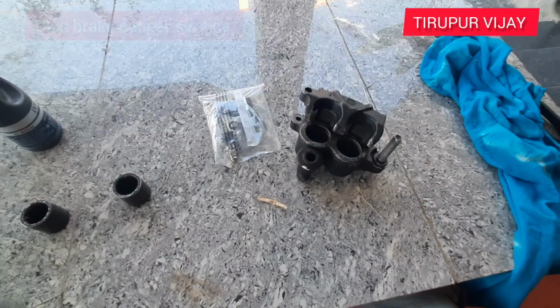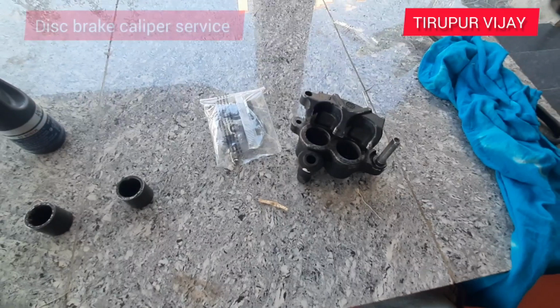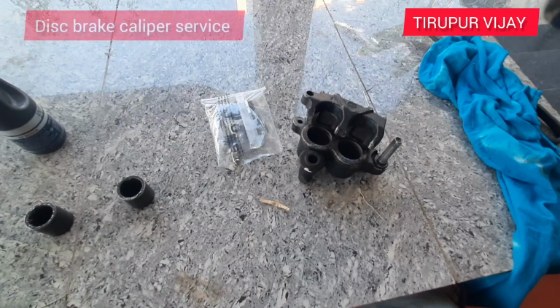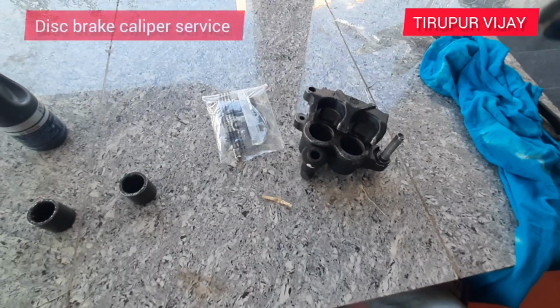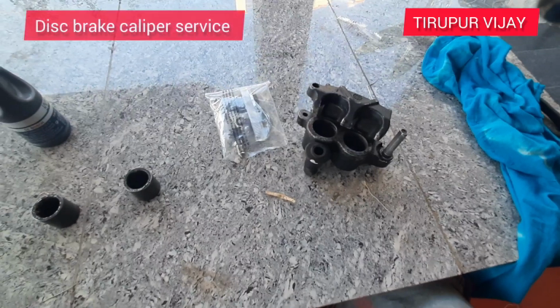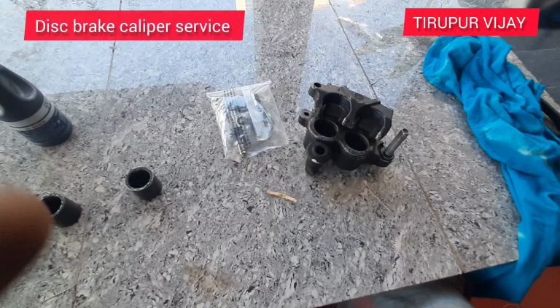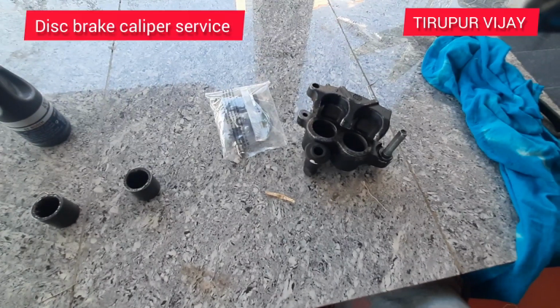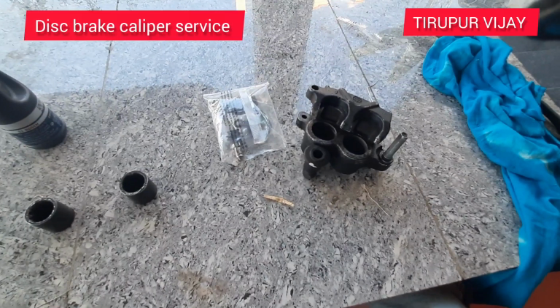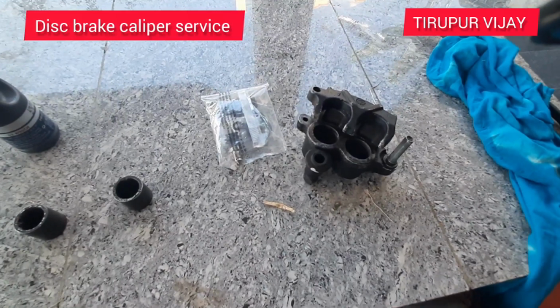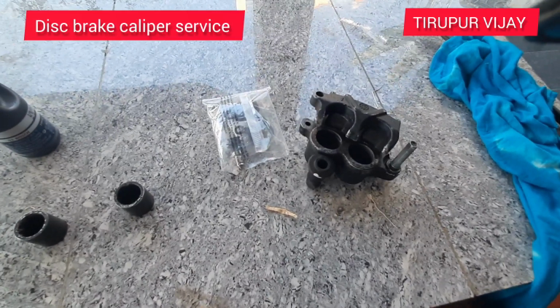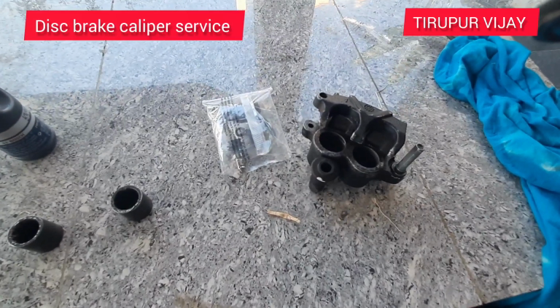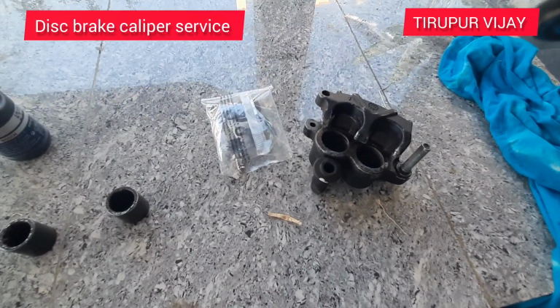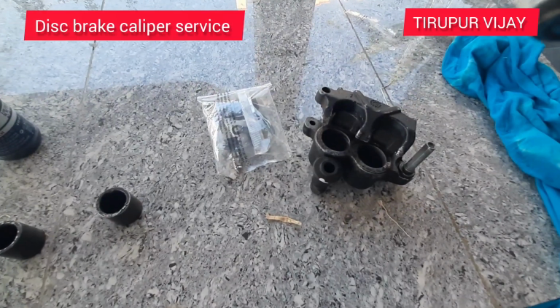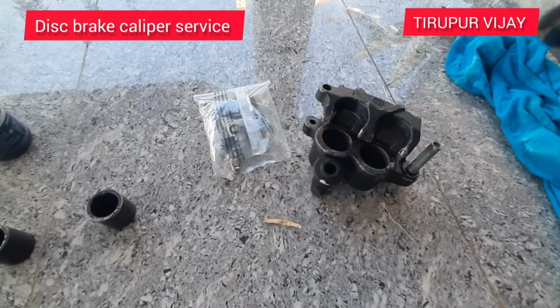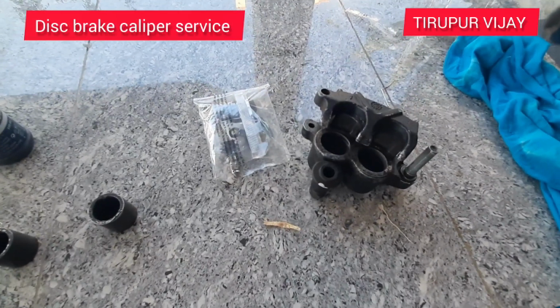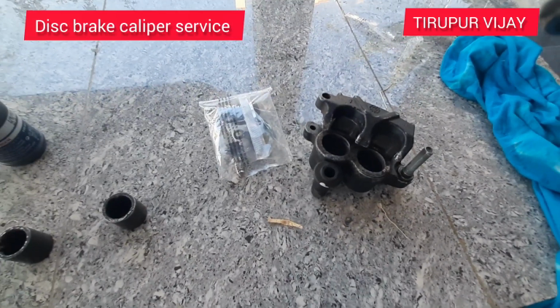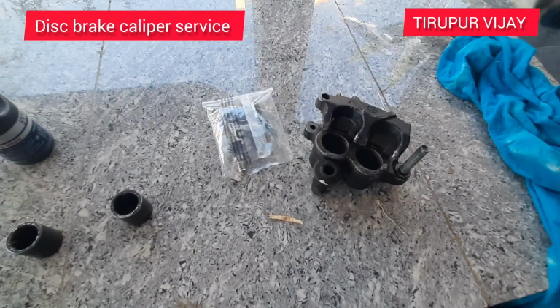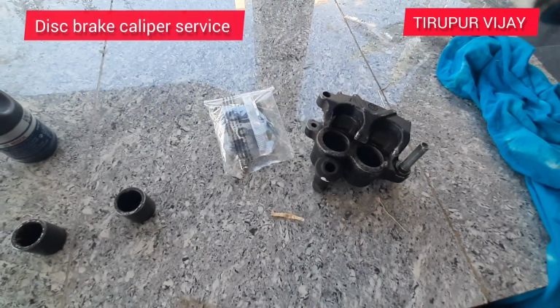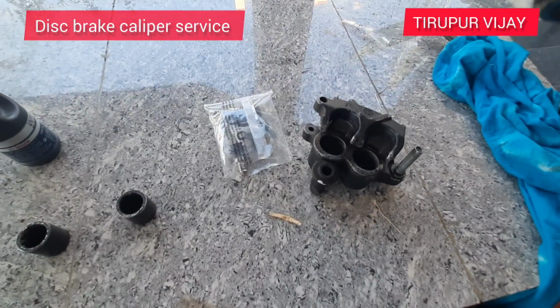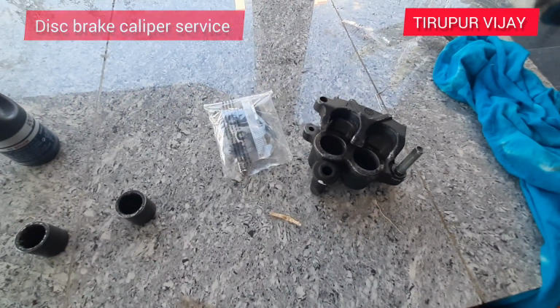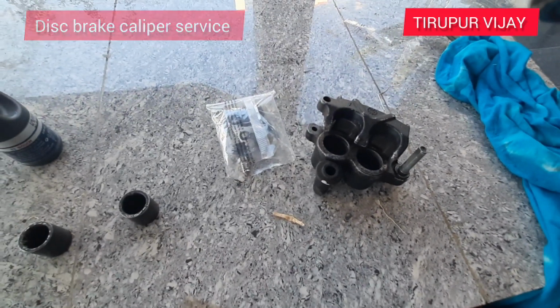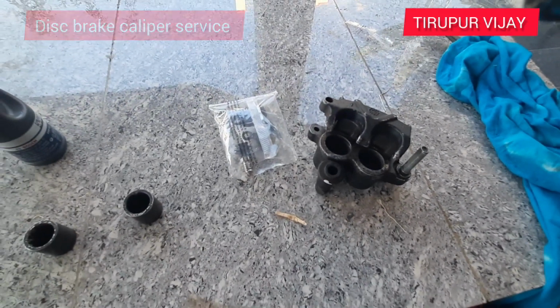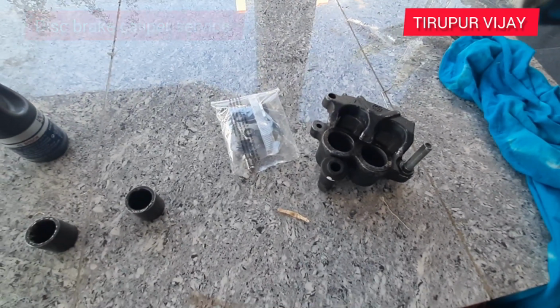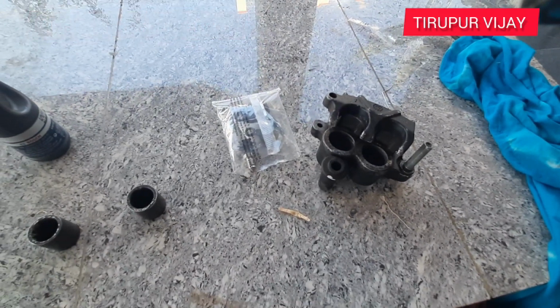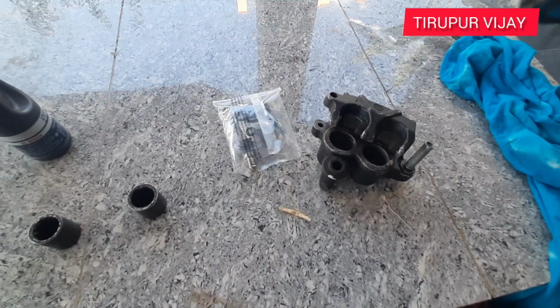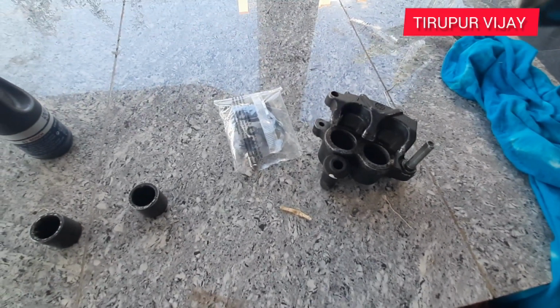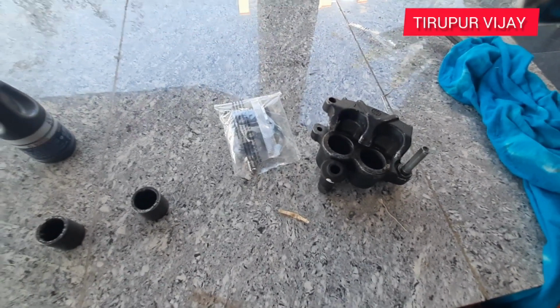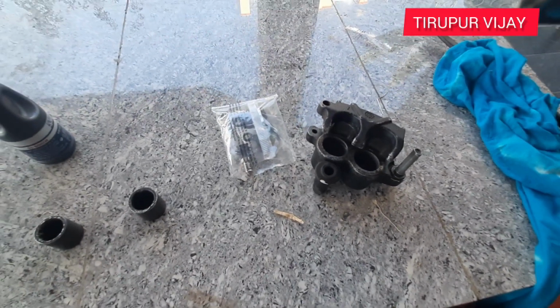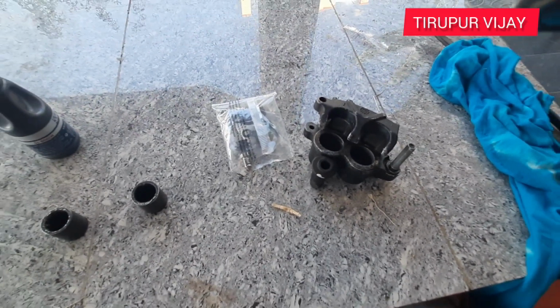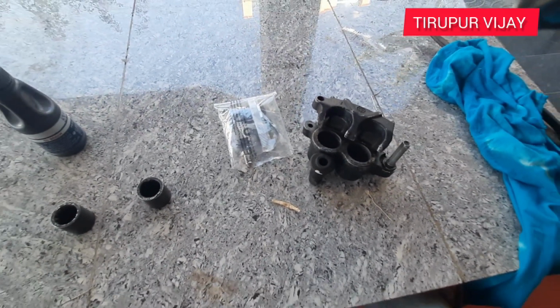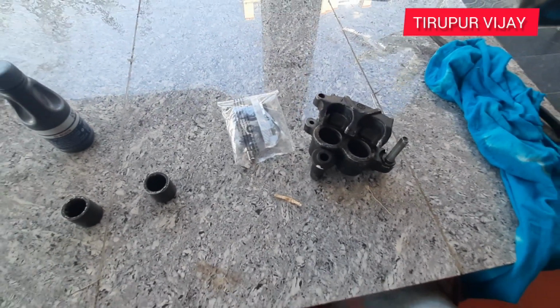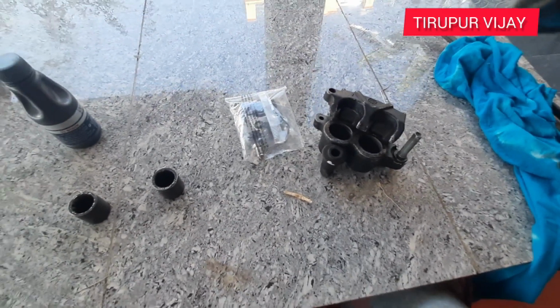Hello friends, we have a caliper for the front disc.